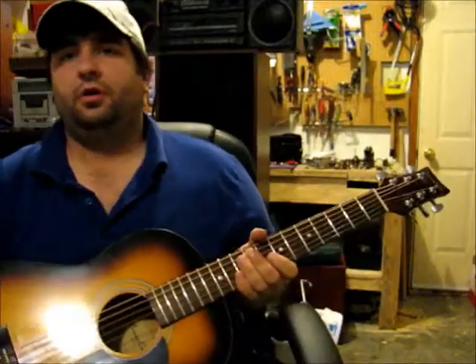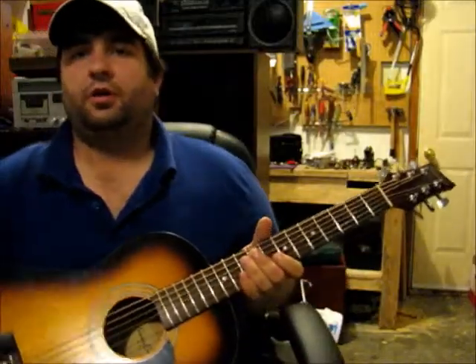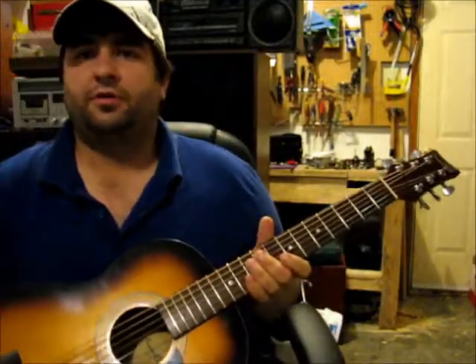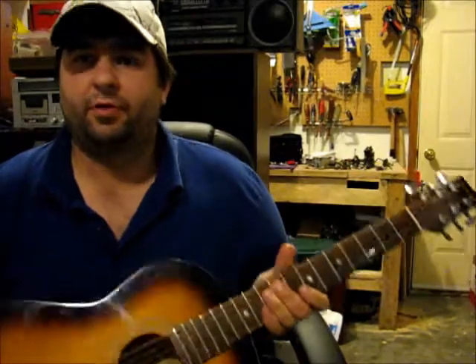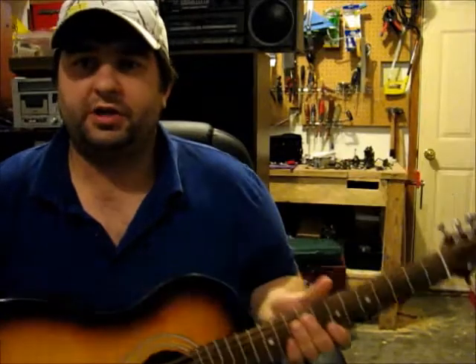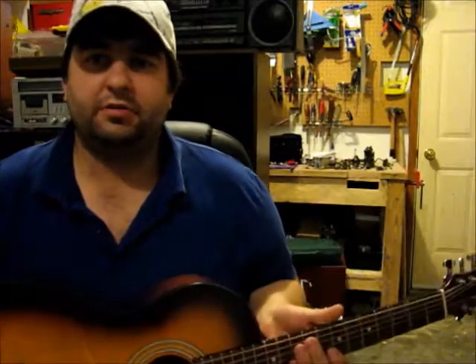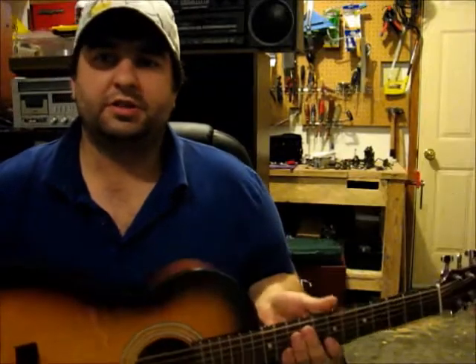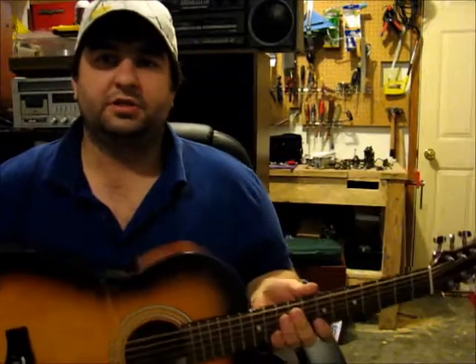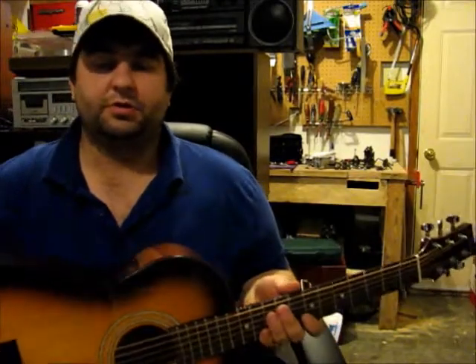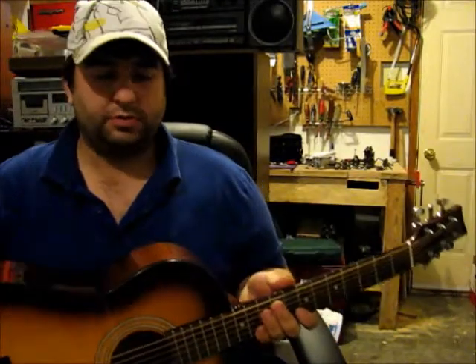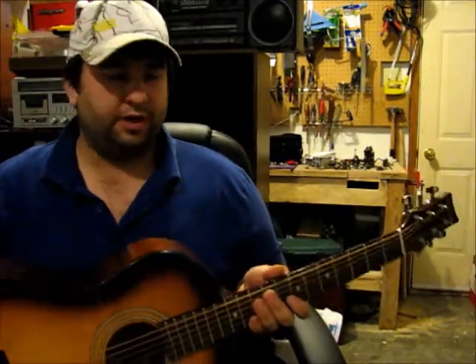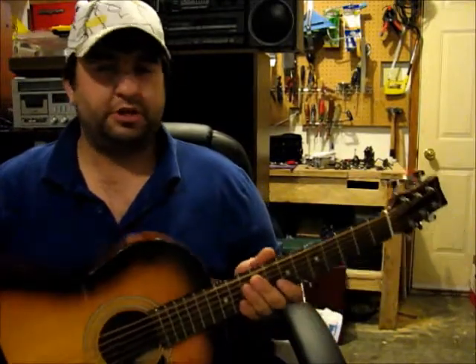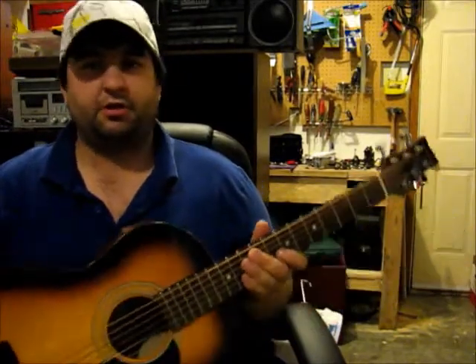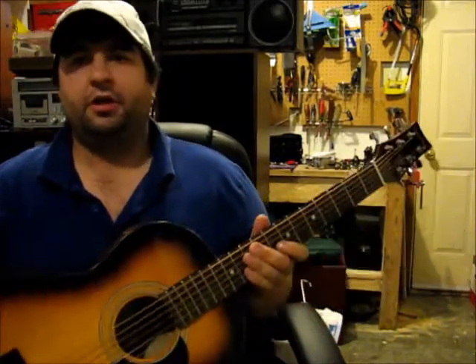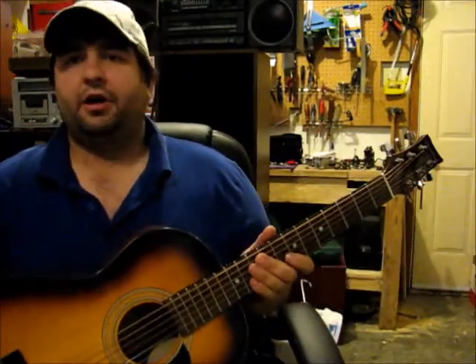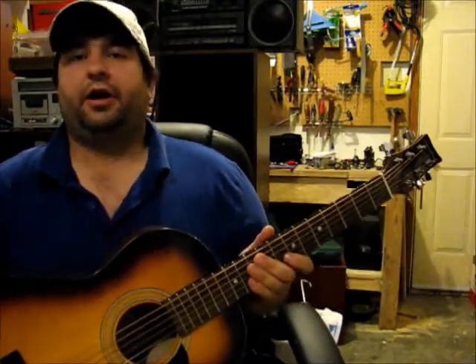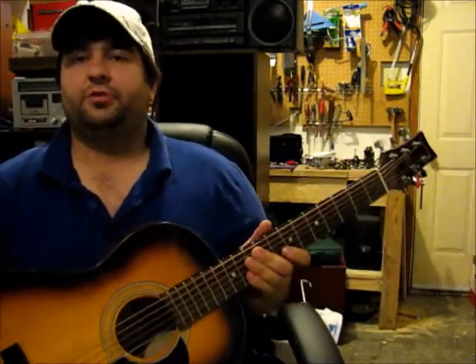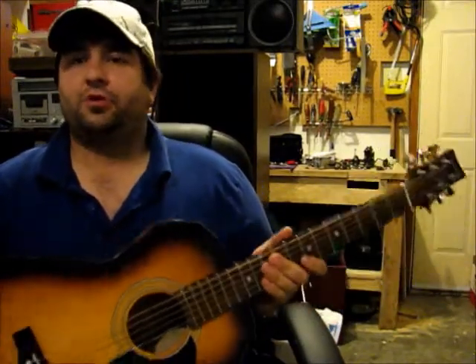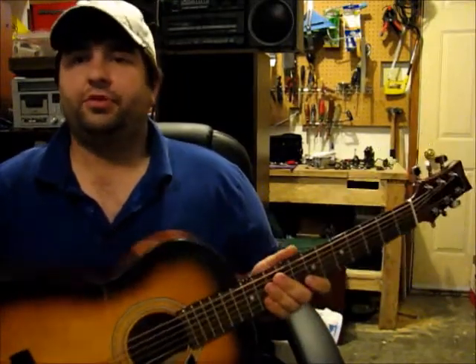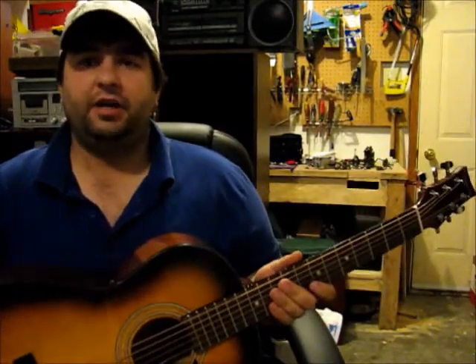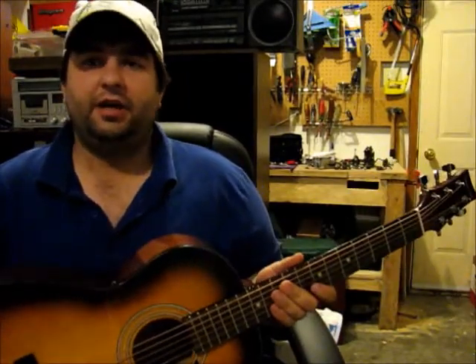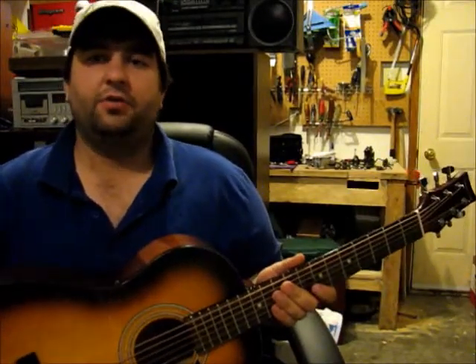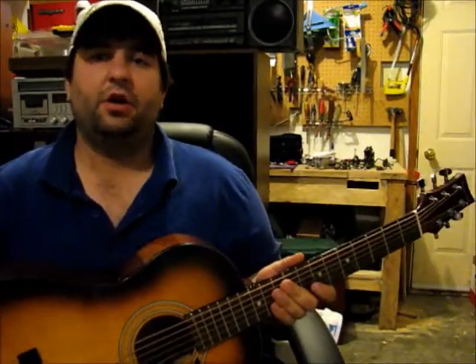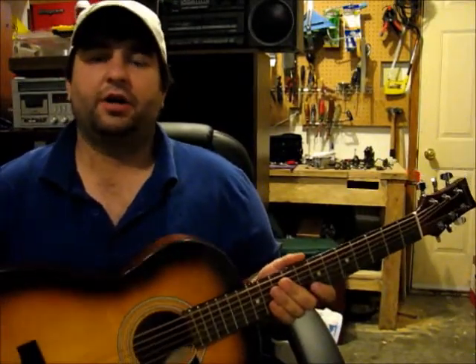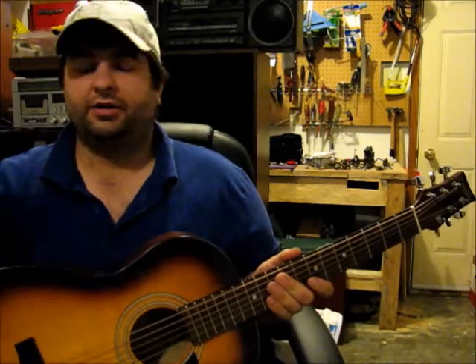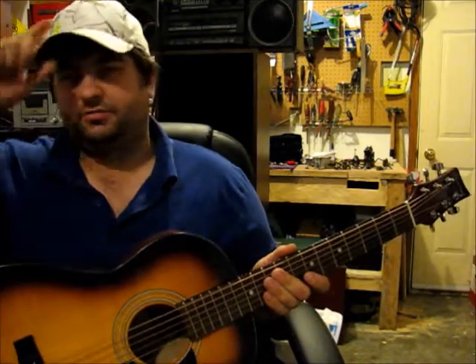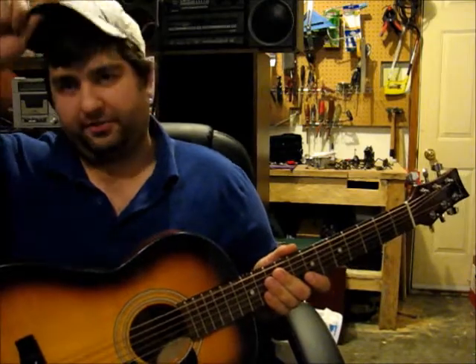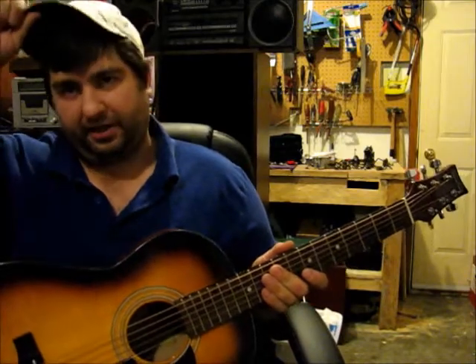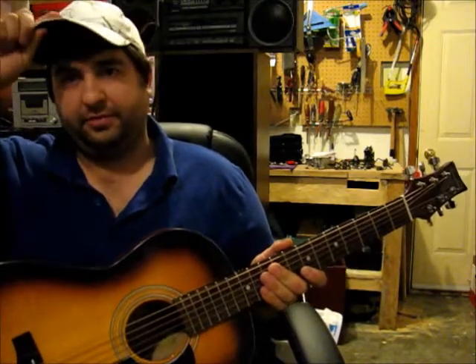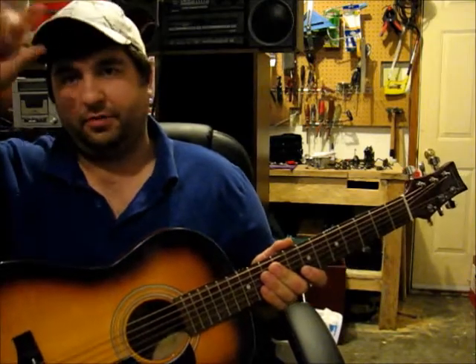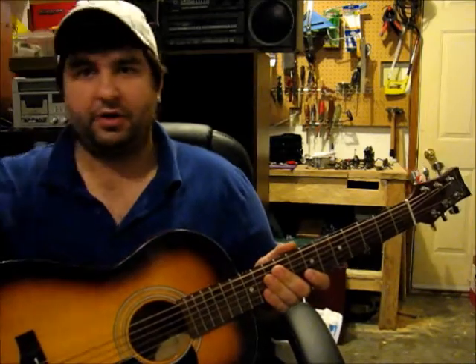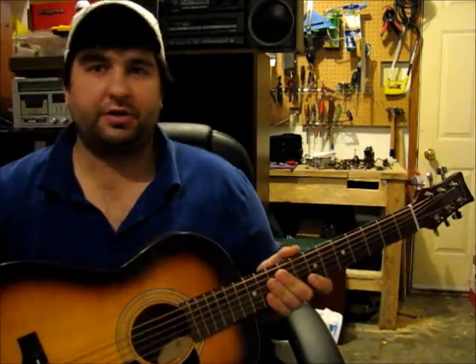Hello everybody, this is Lucas Welsh here. I'm doing a review today on a guitar.